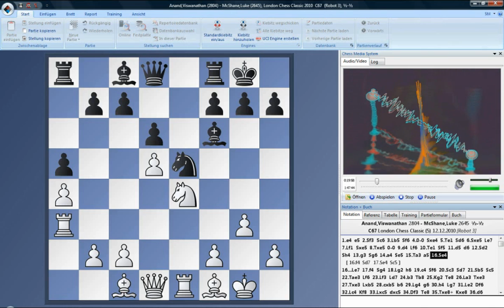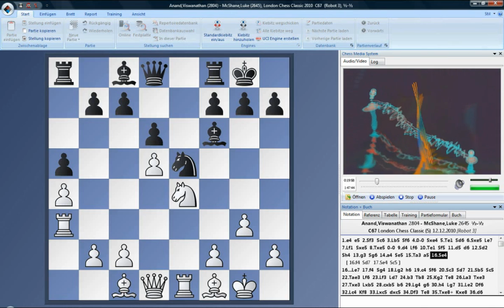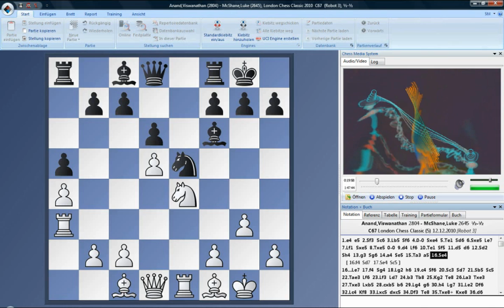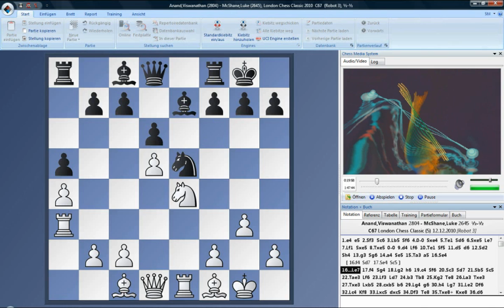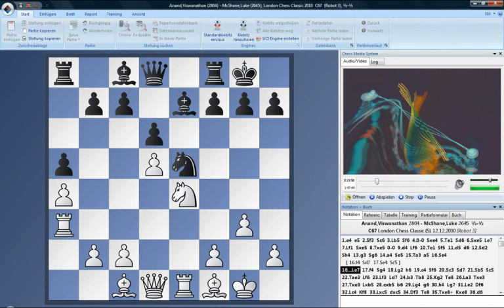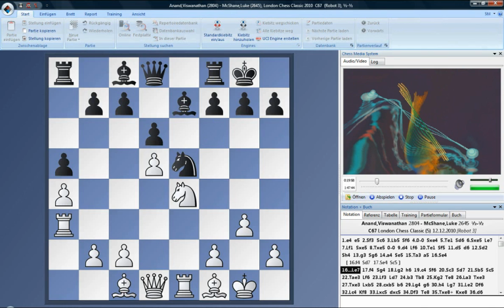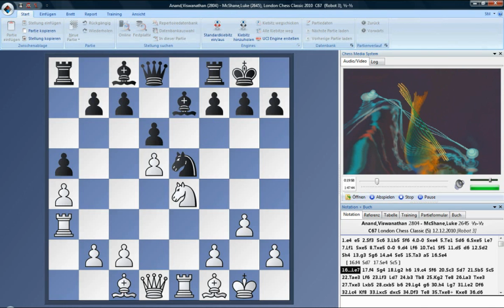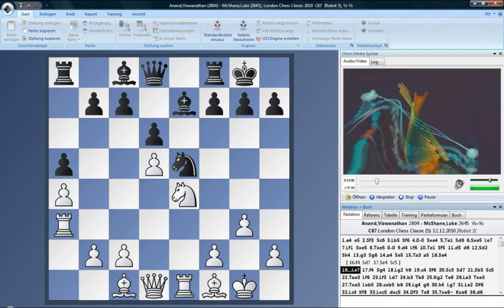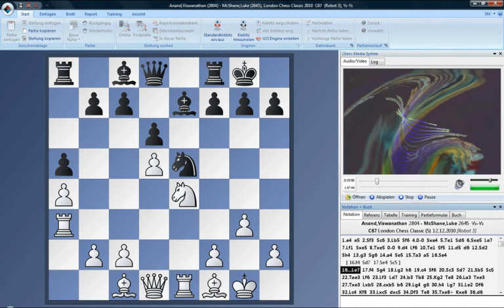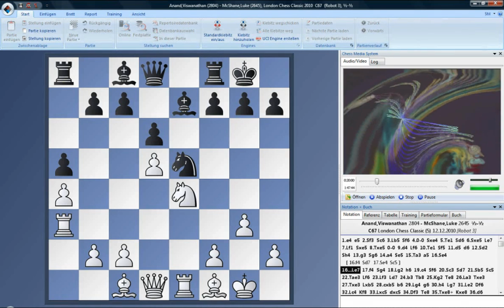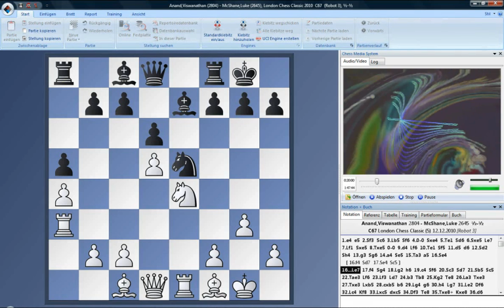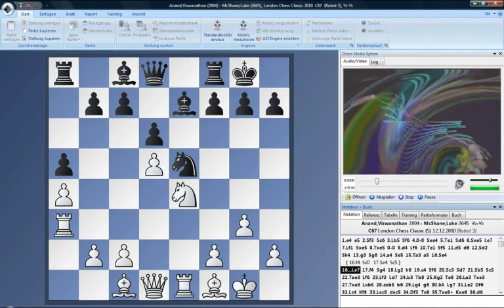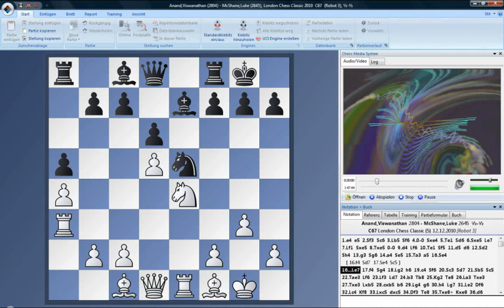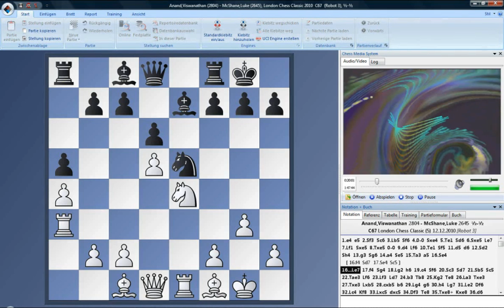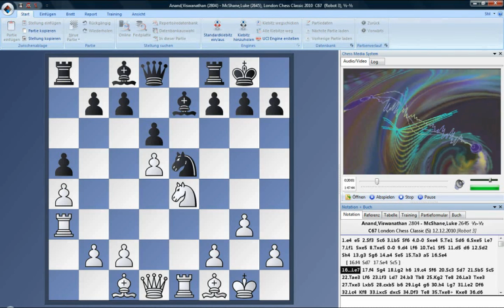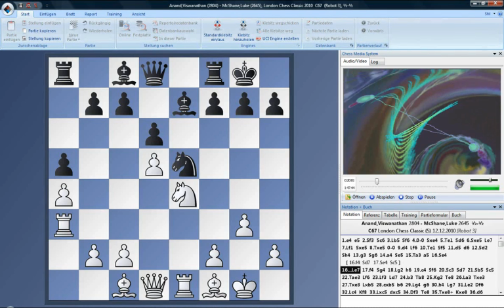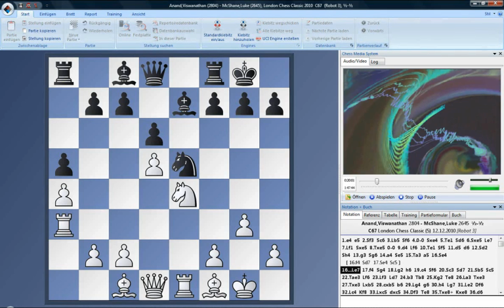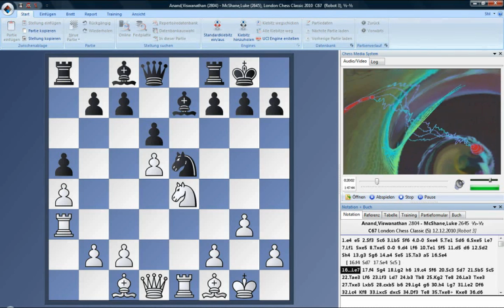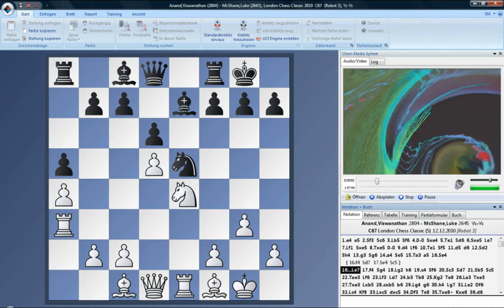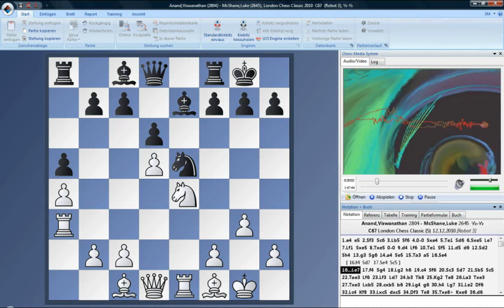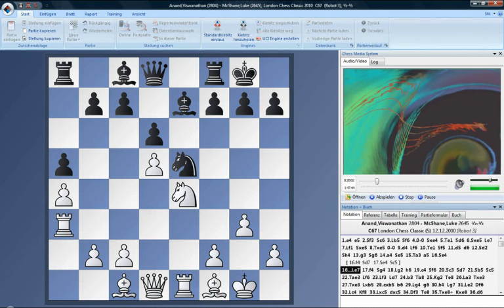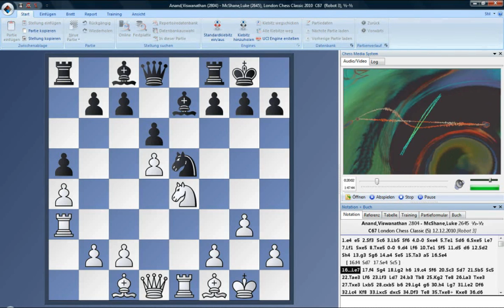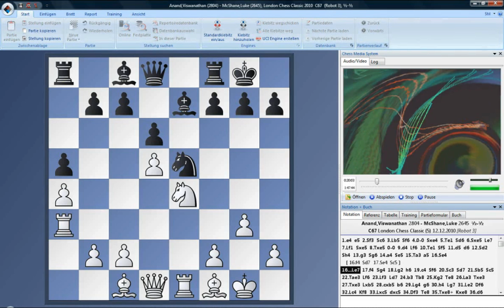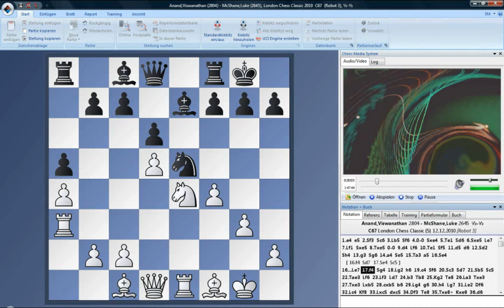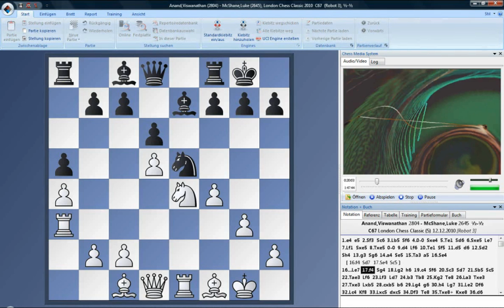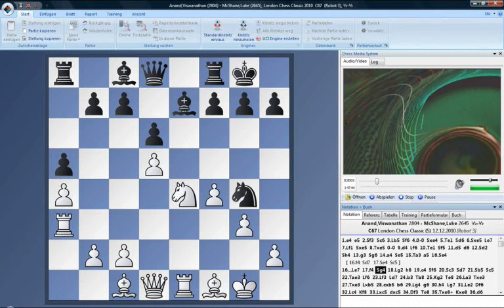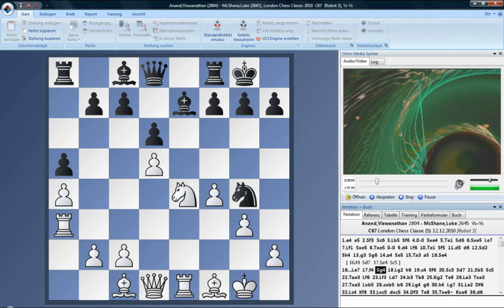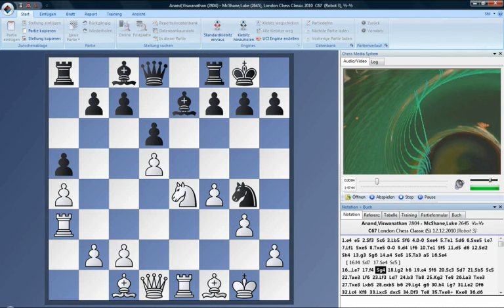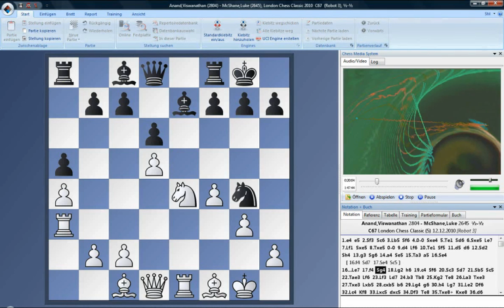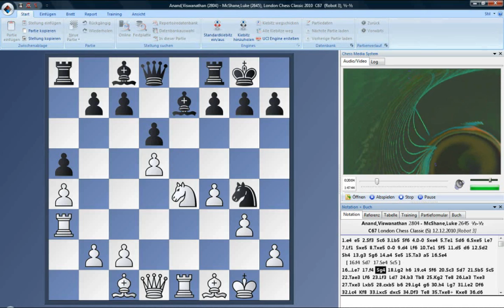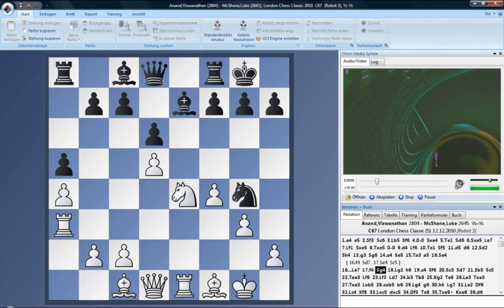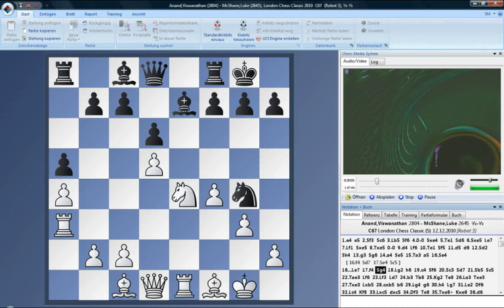But now we see that there are some small problems. If I go rook a3, he has f5 — and now I don't get rook a3.